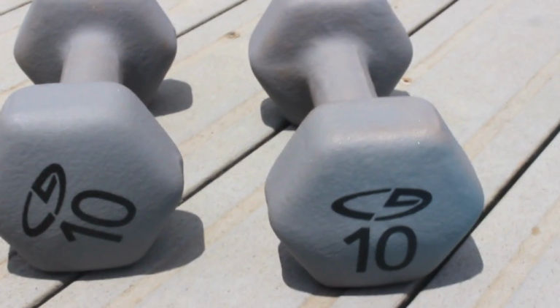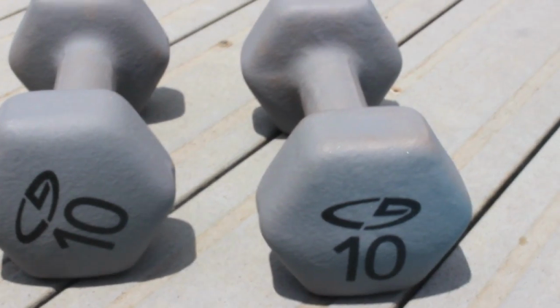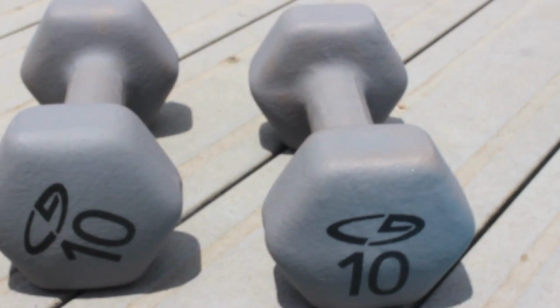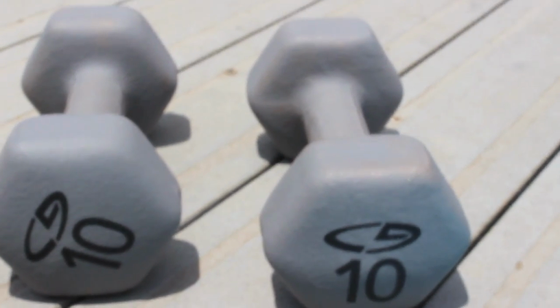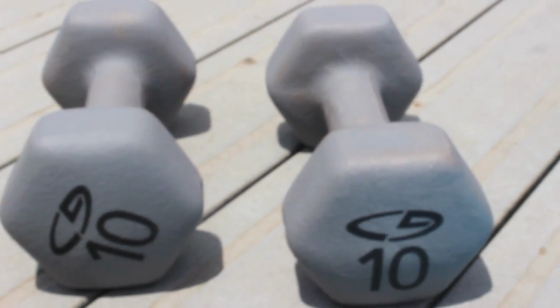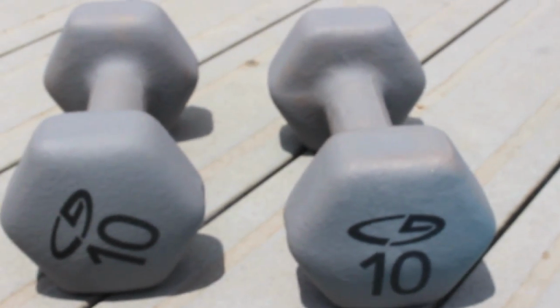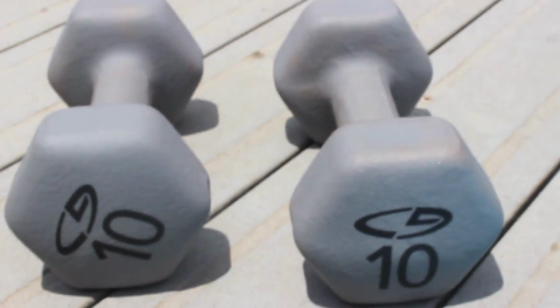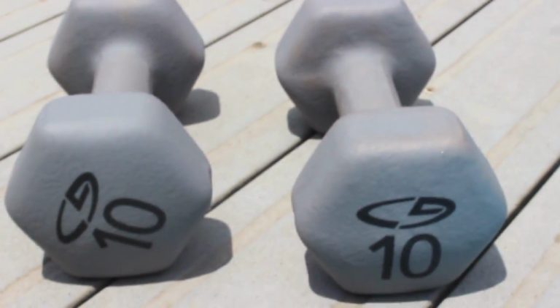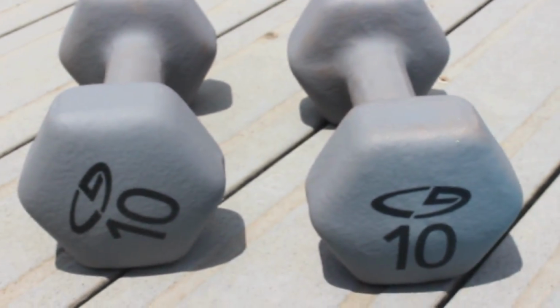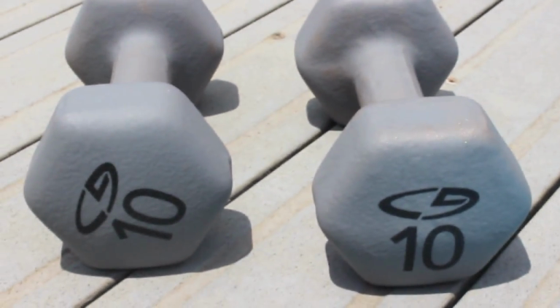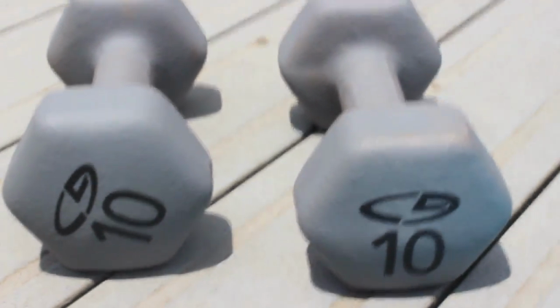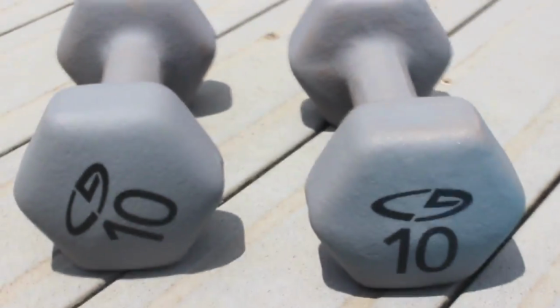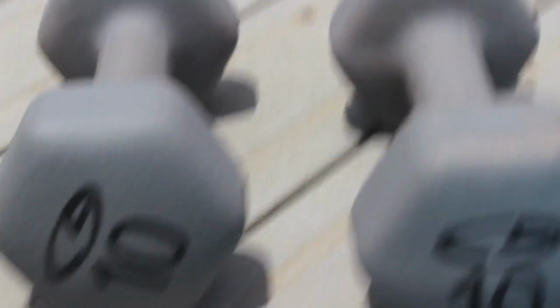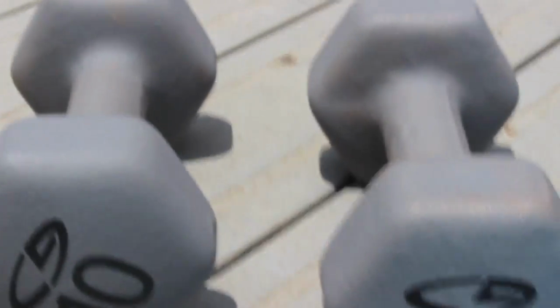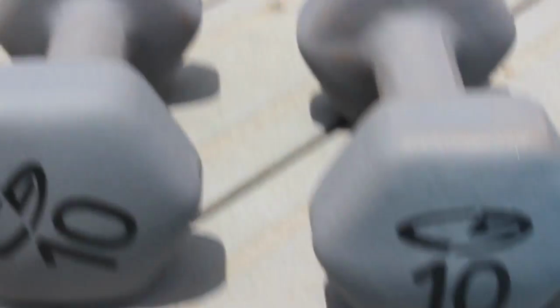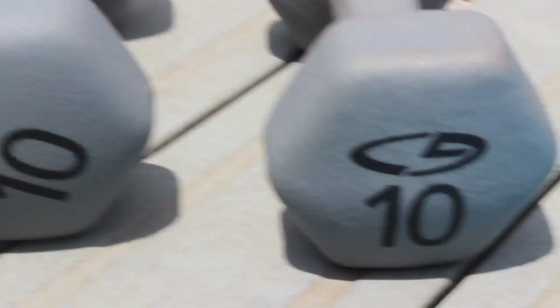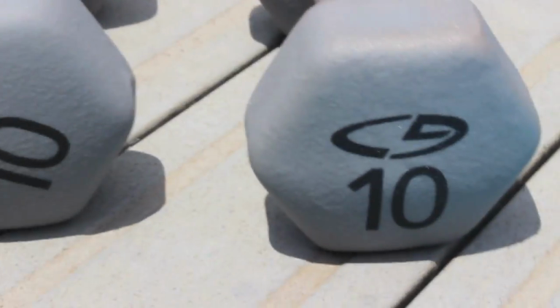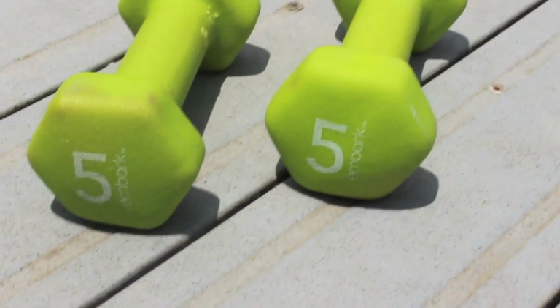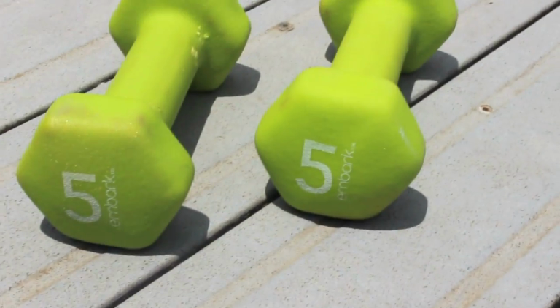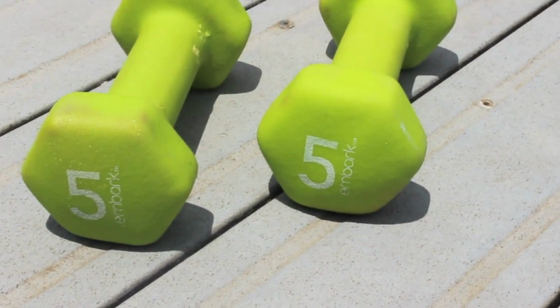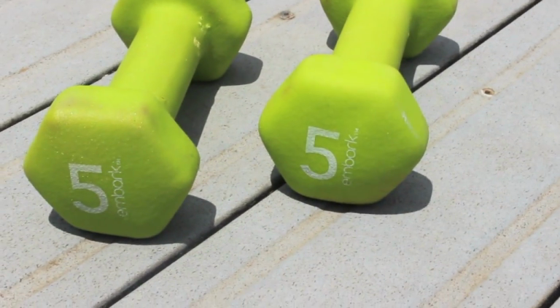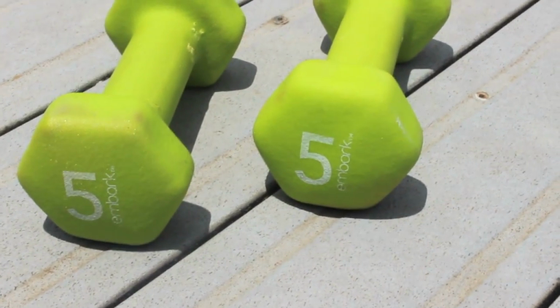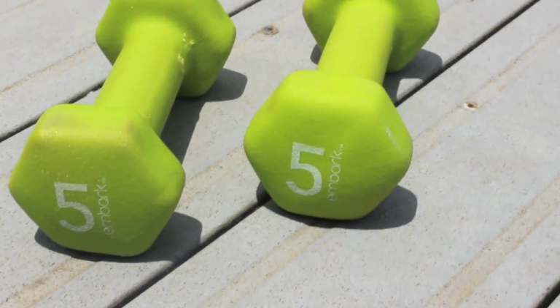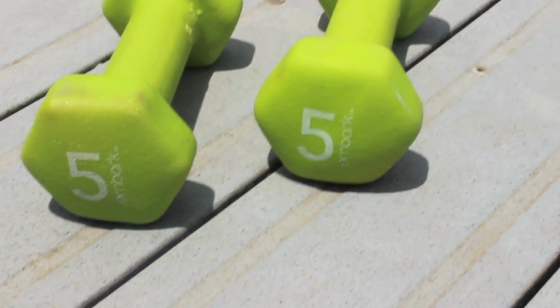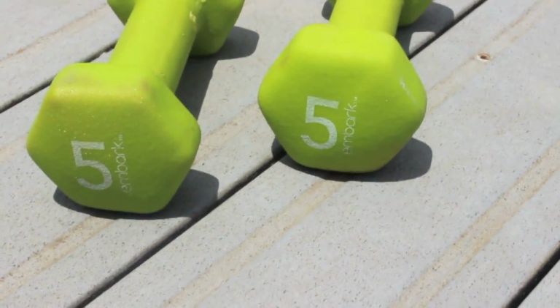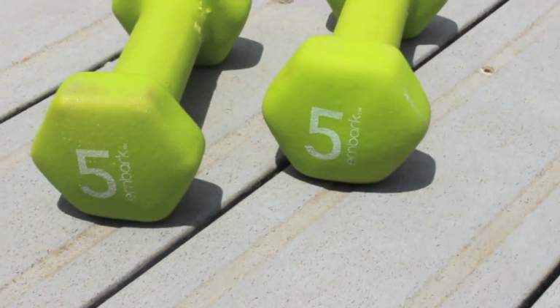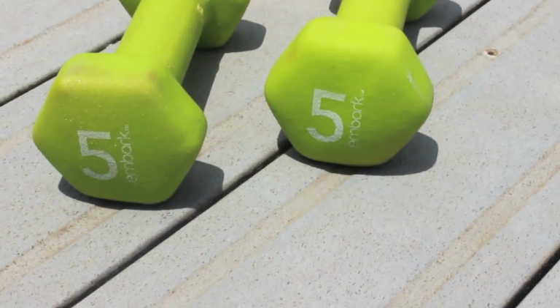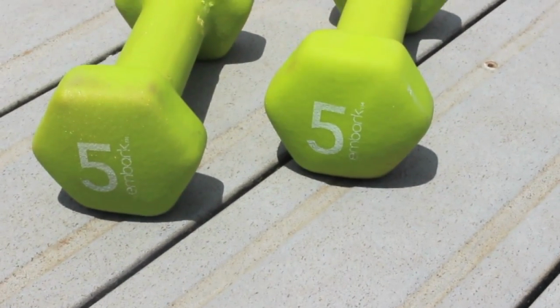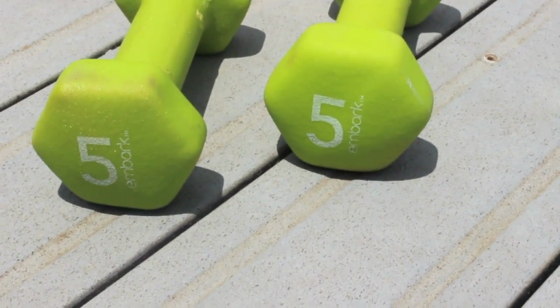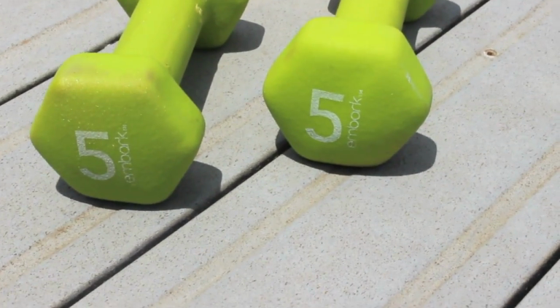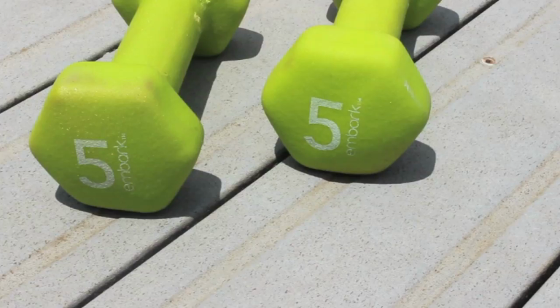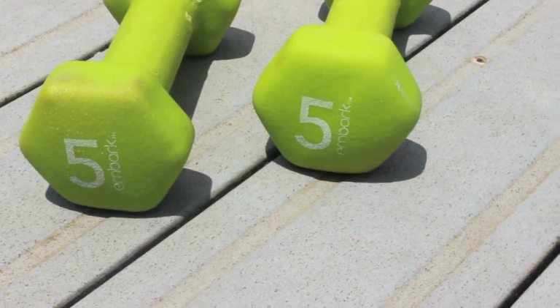I am using 10-pound weights. When I'm at the gym I use 12-pound weights, and I am also using 5-pound weights.